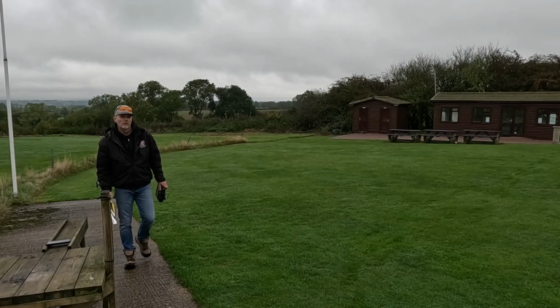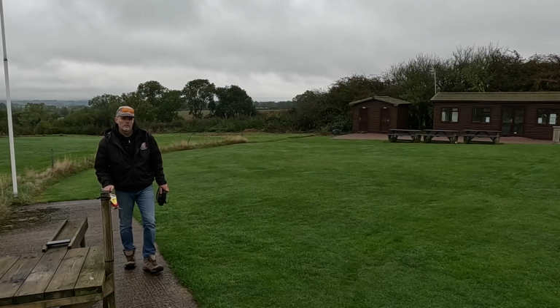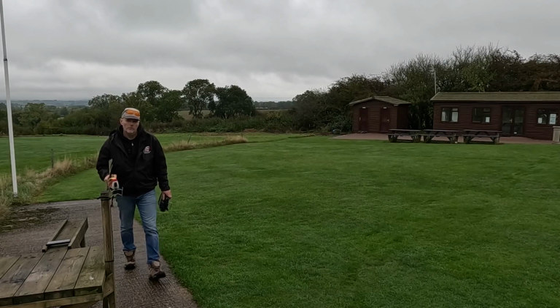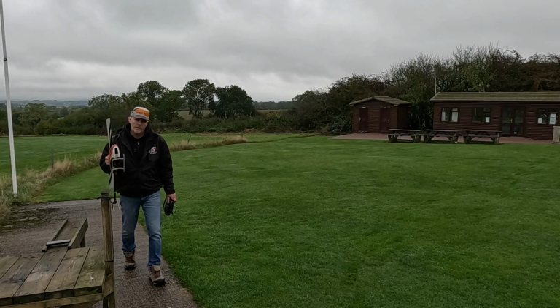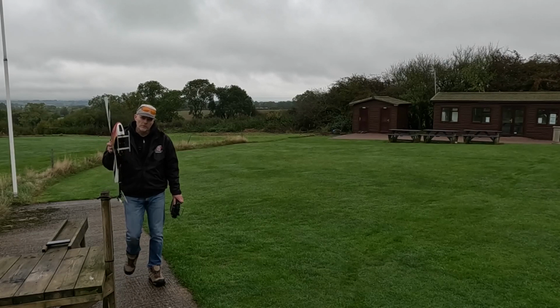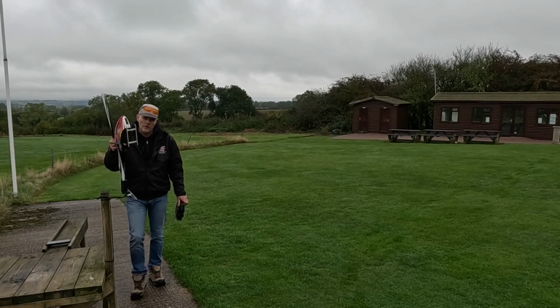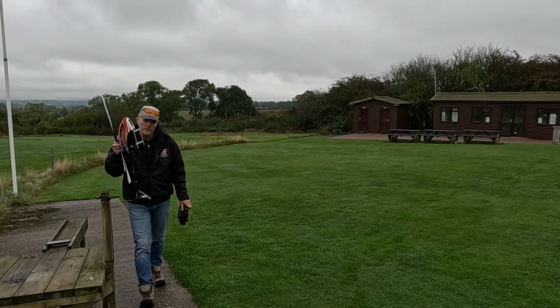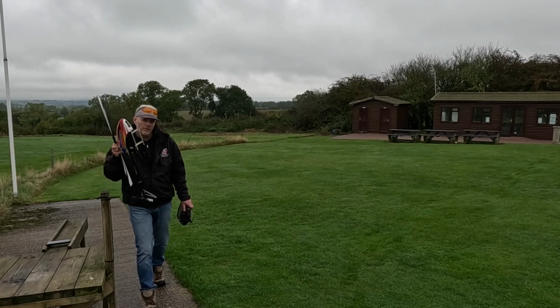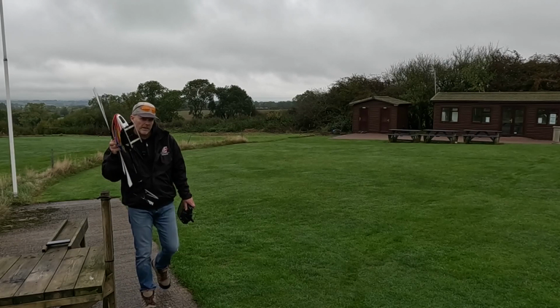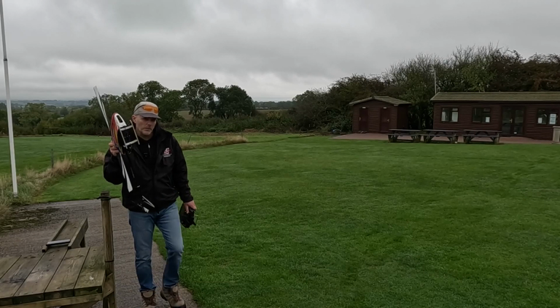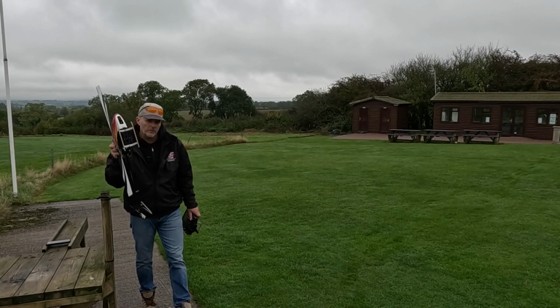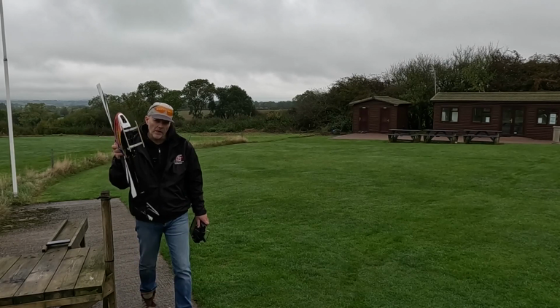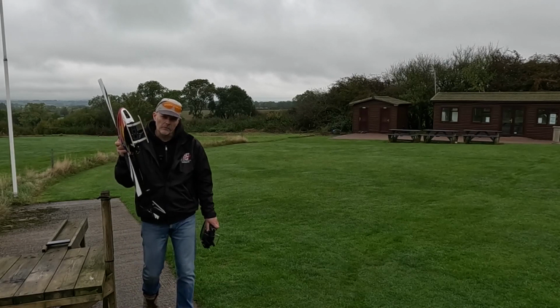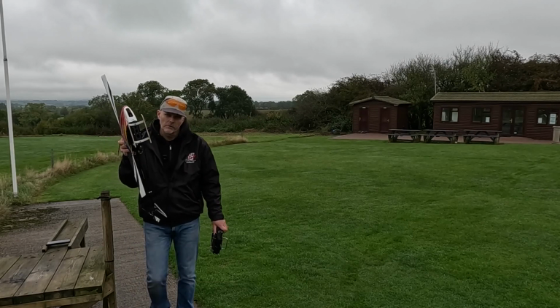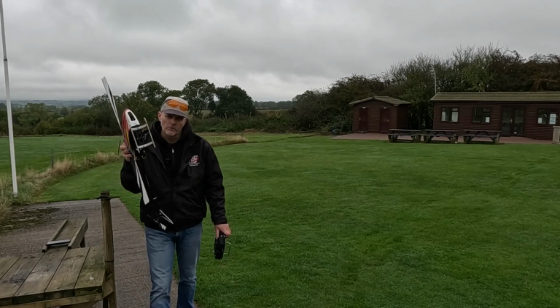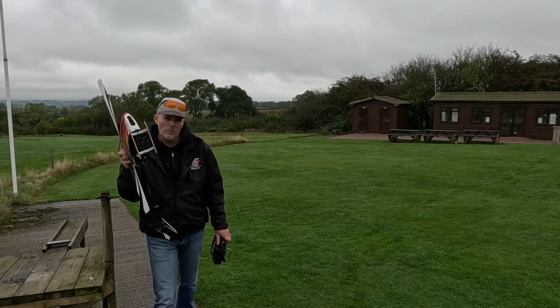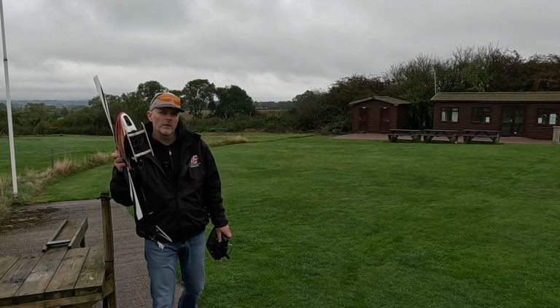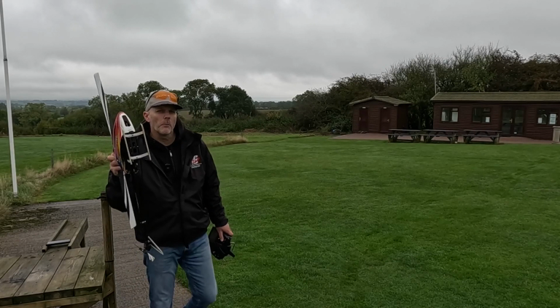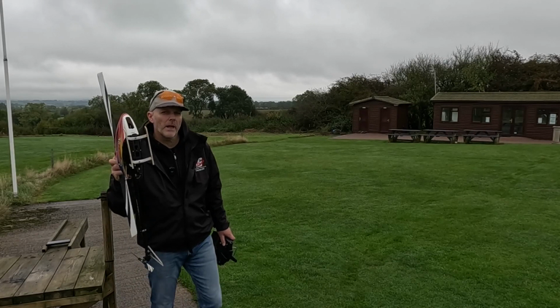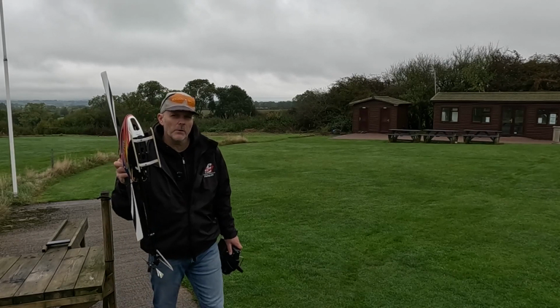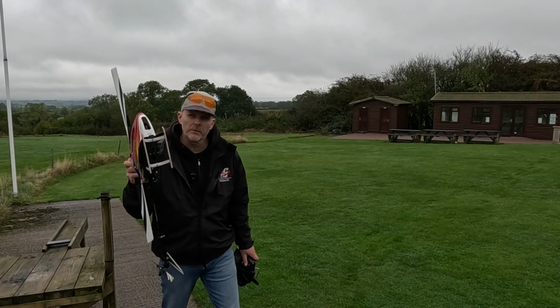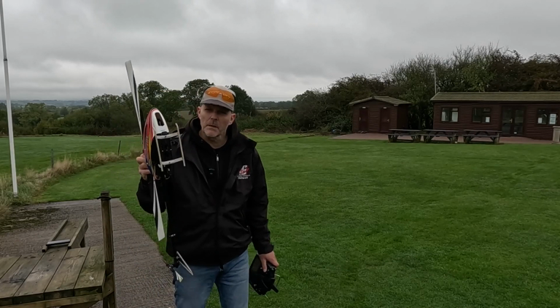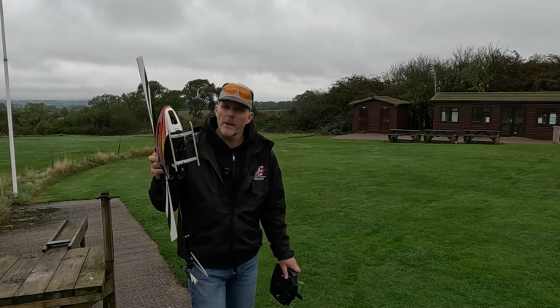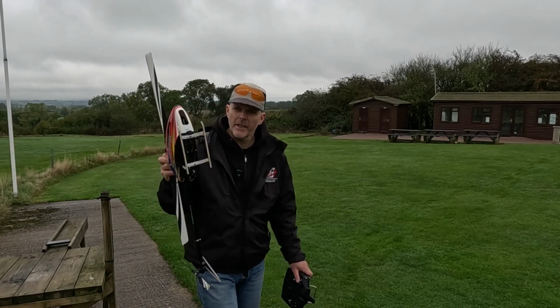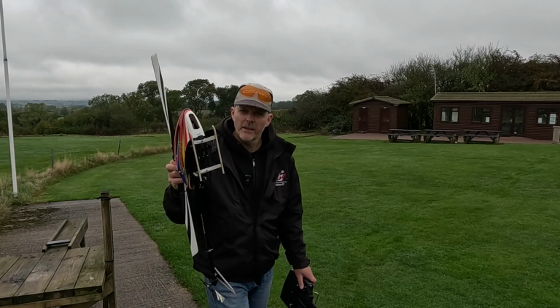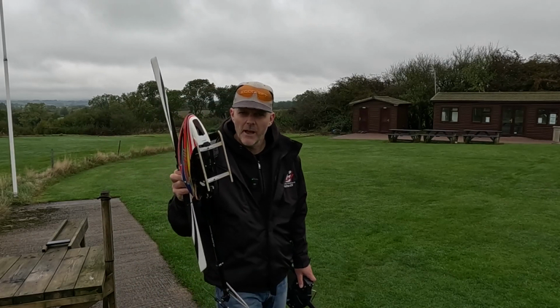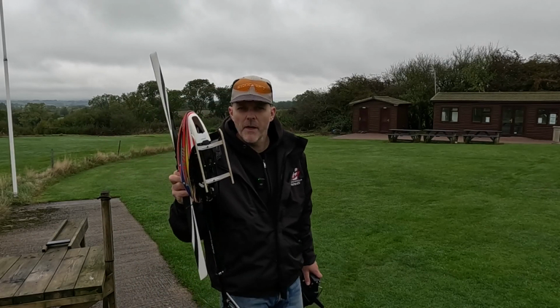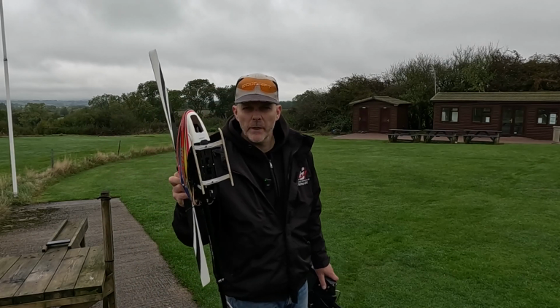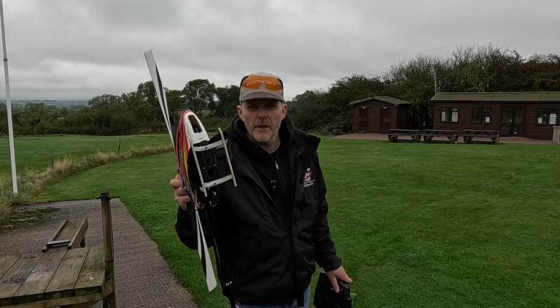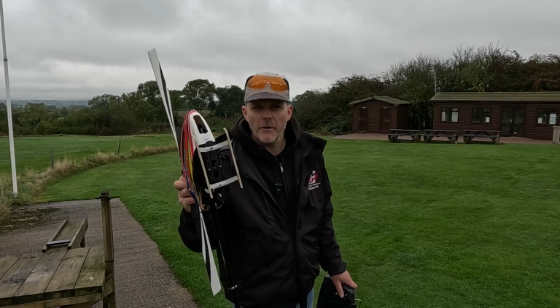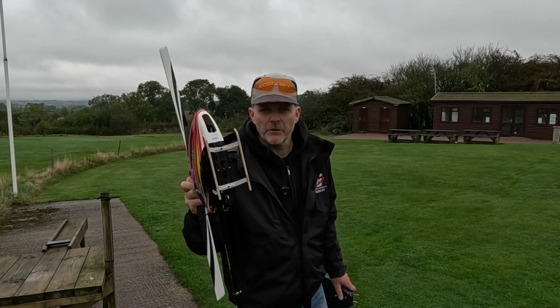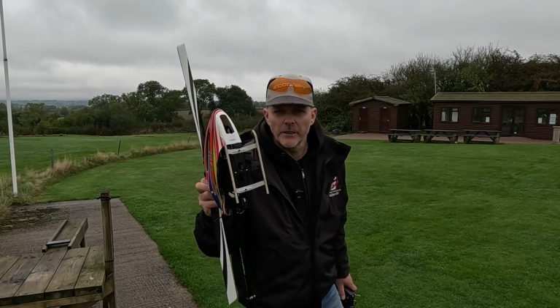The speed controller in this helicopter sucks, so we're going to replace it with something better and then we're going to thrash it.